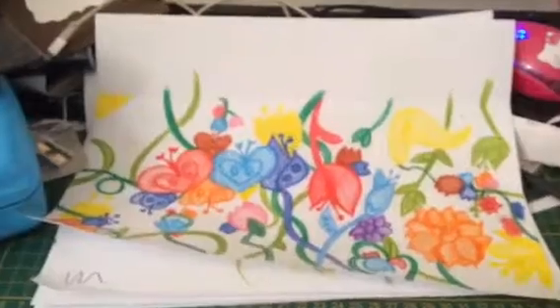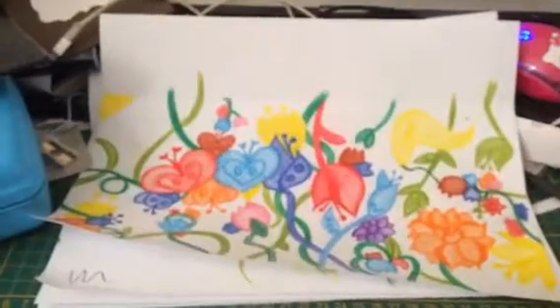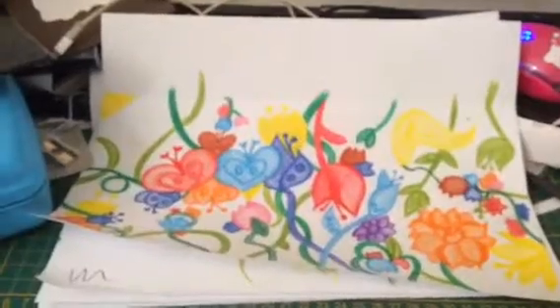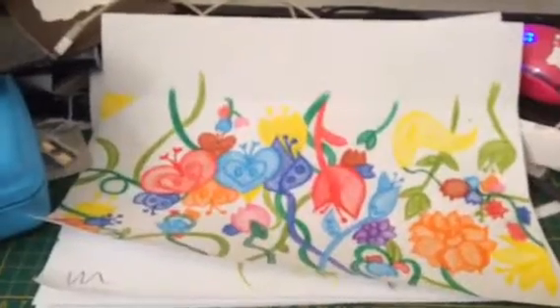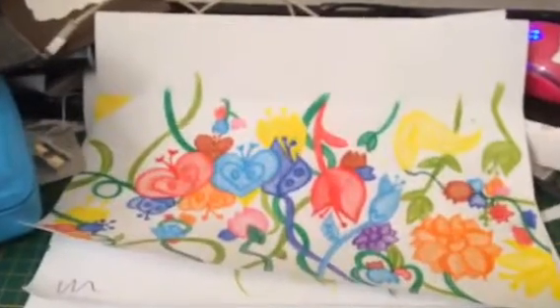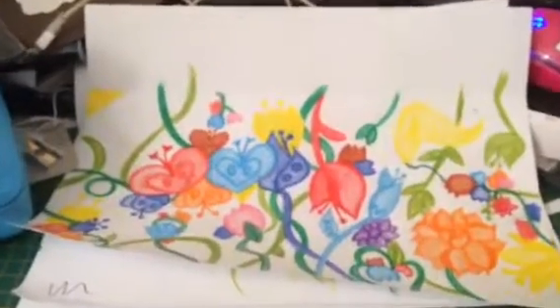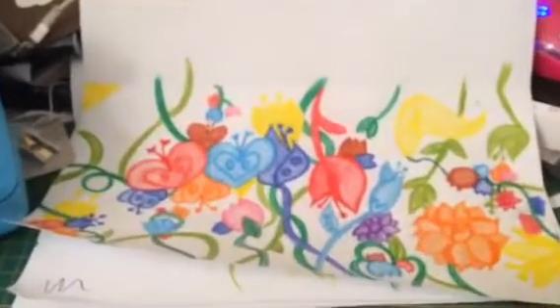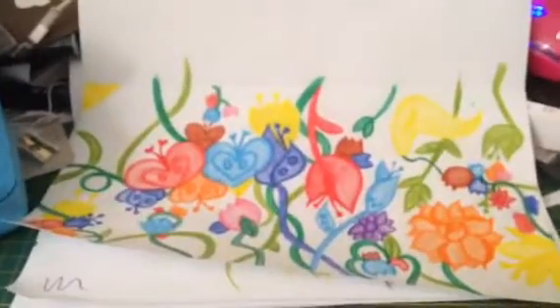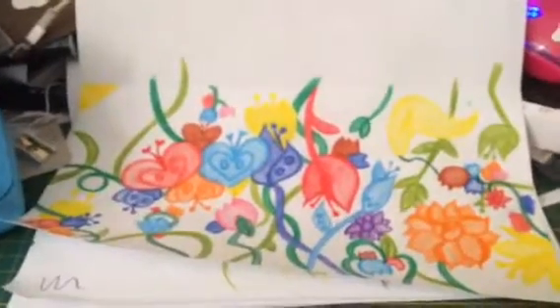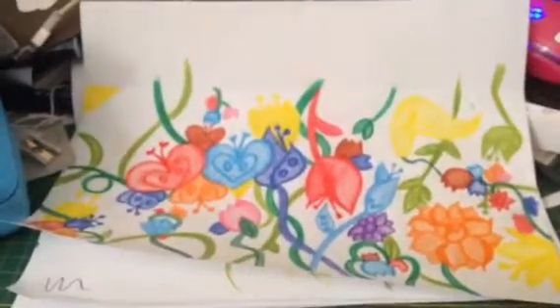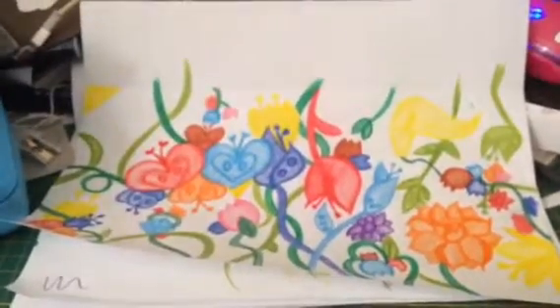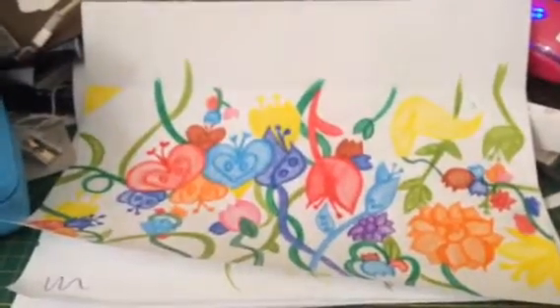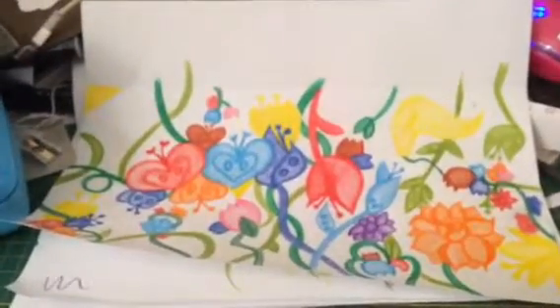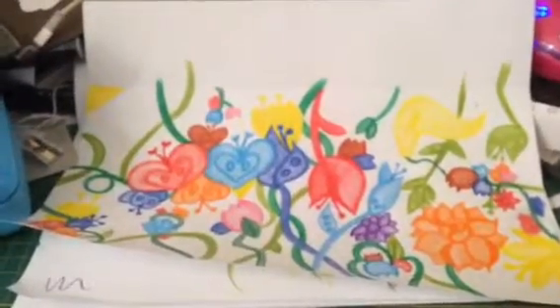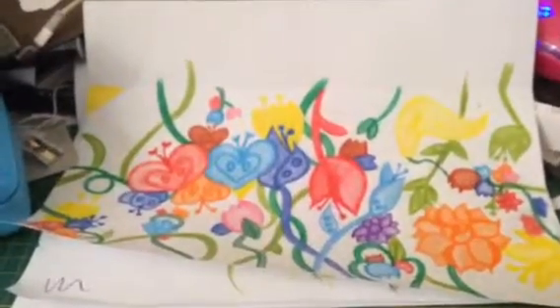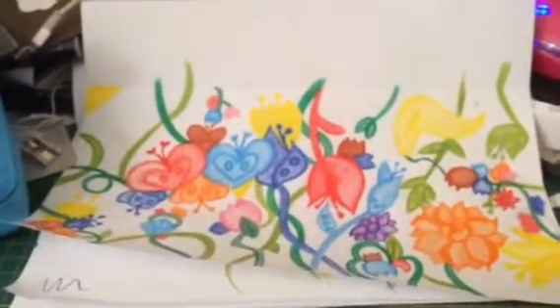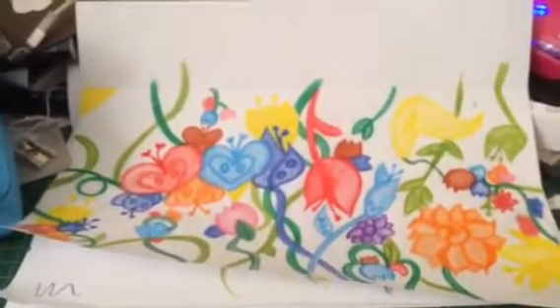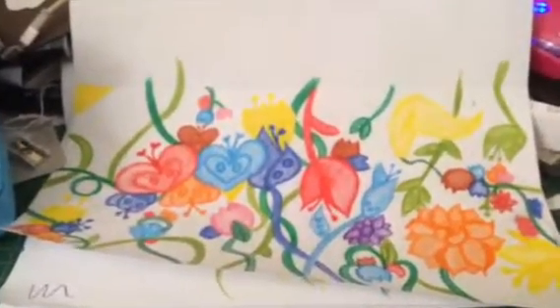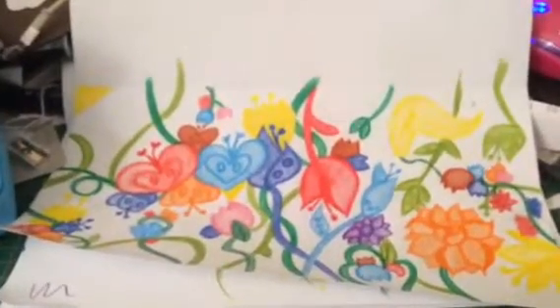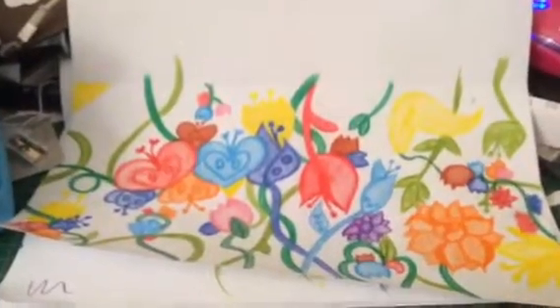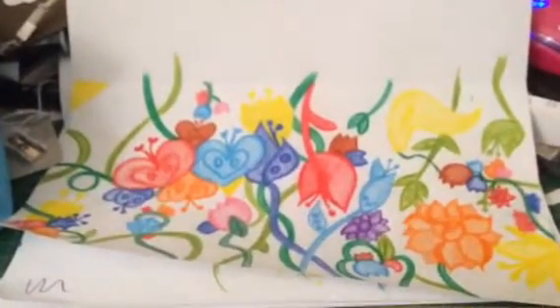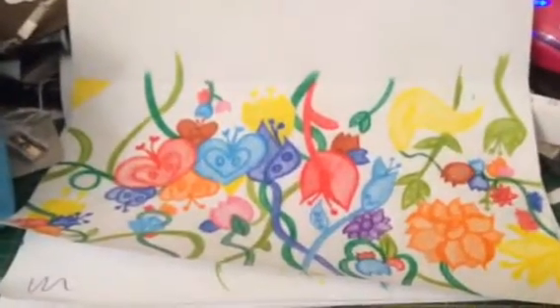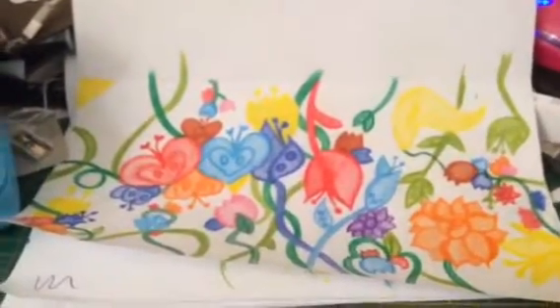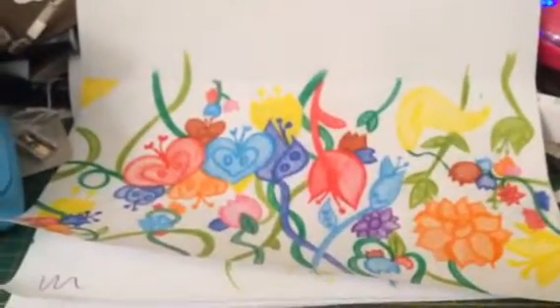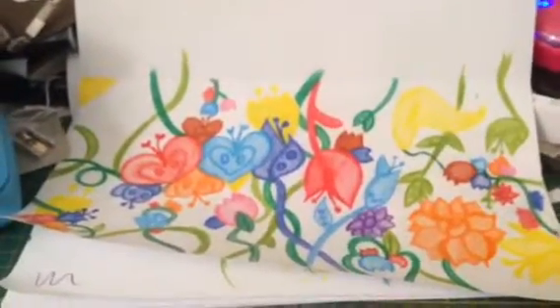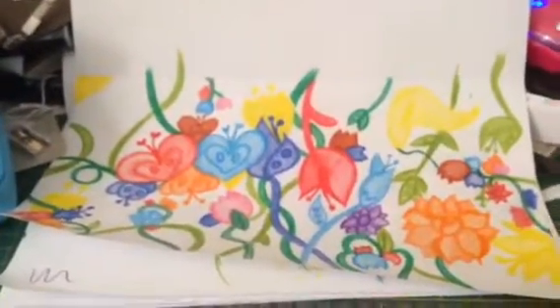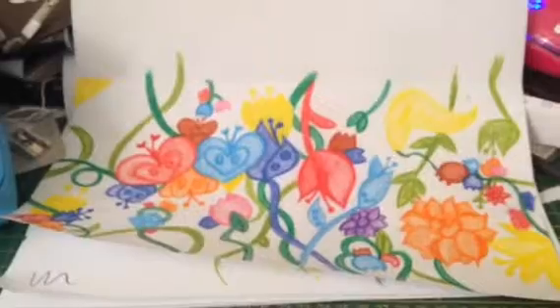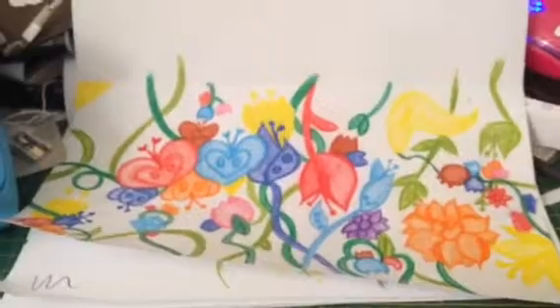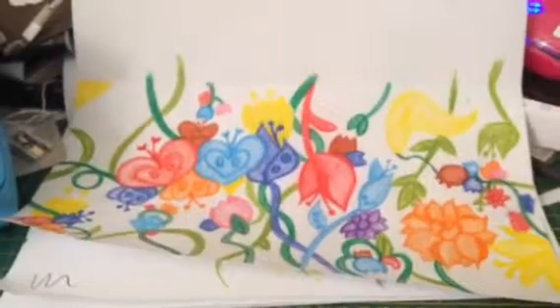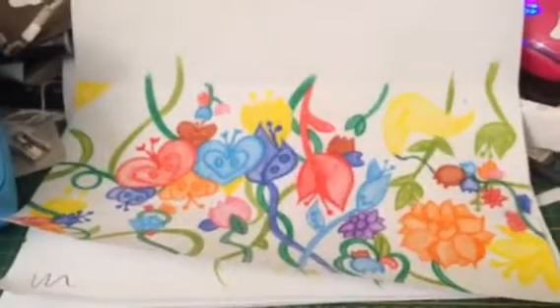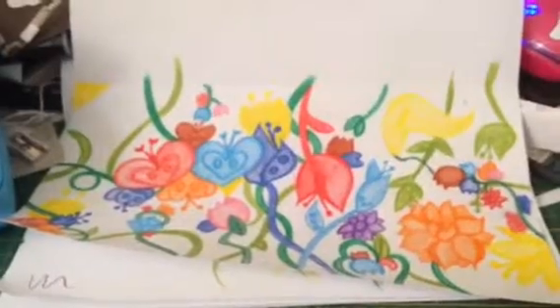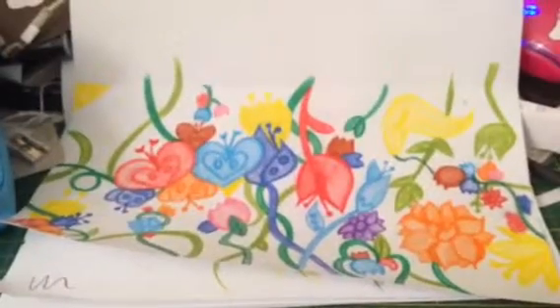When it's finished I will show you guys again. Thanks for watching.